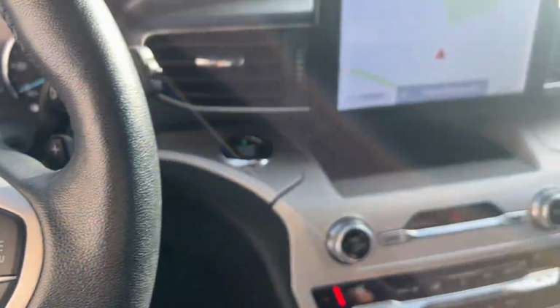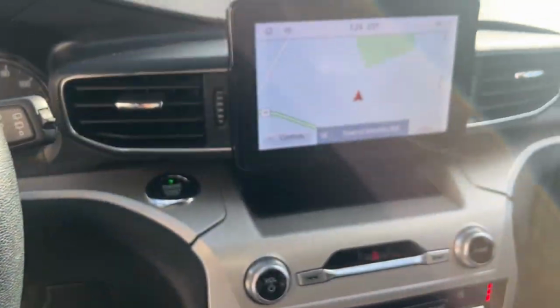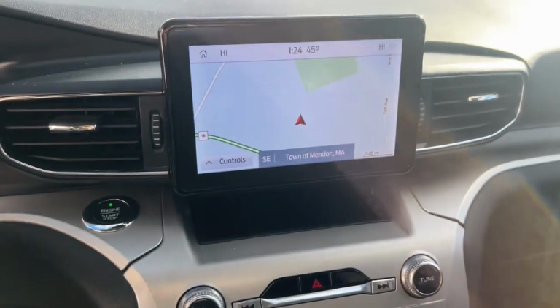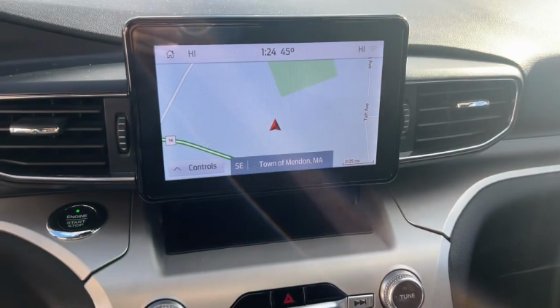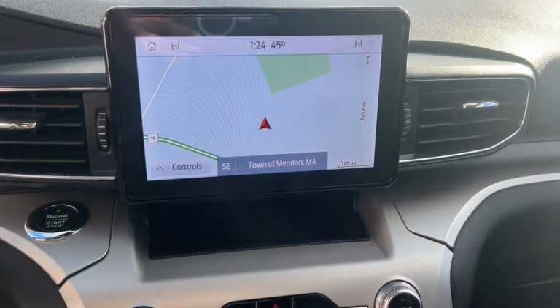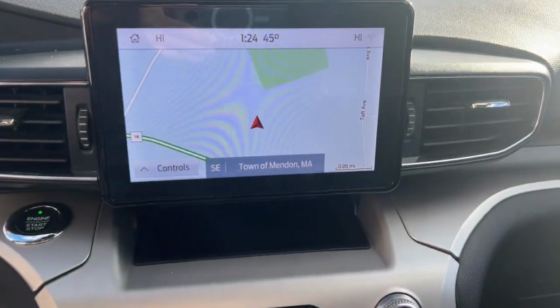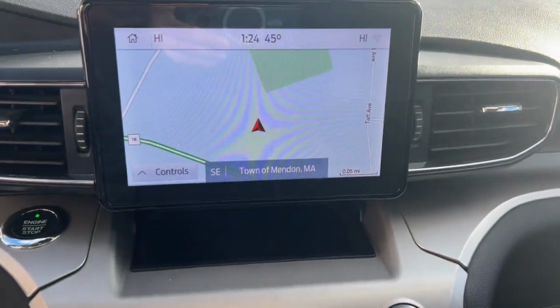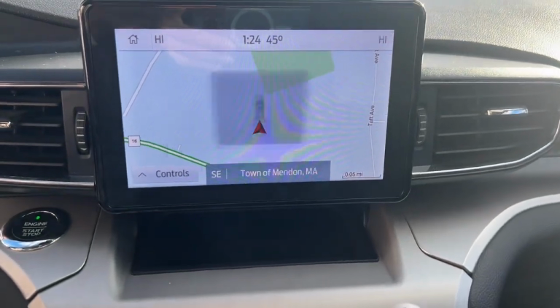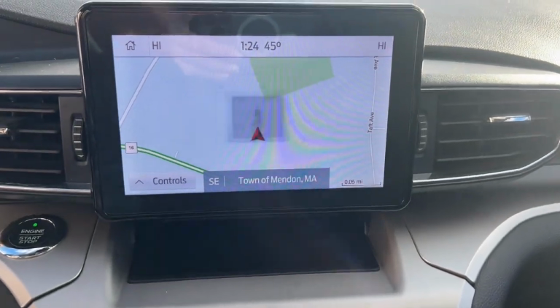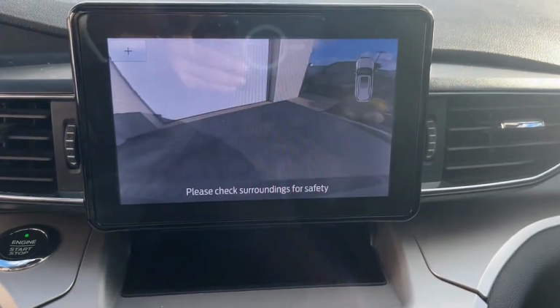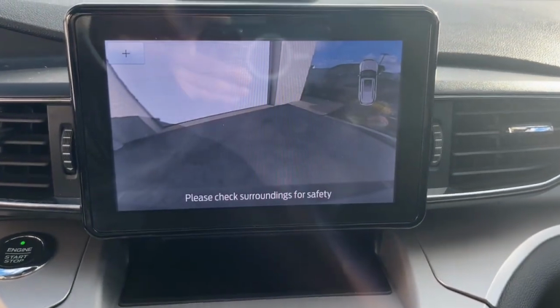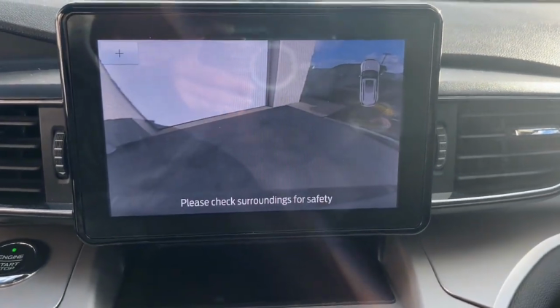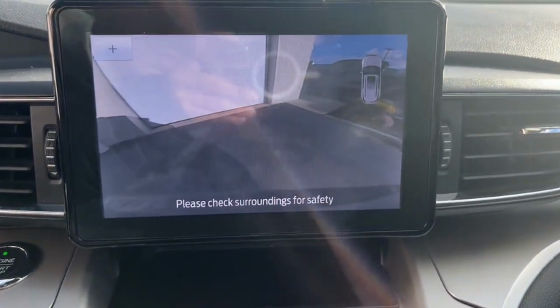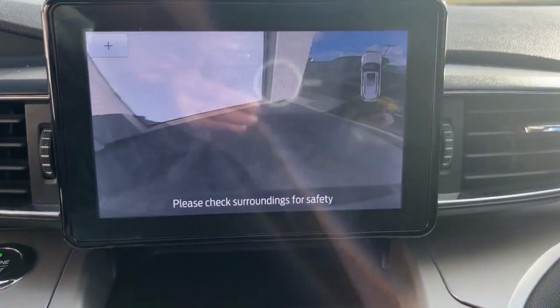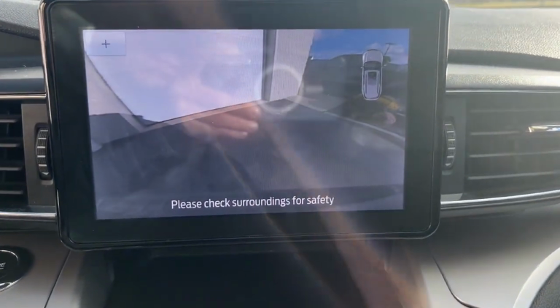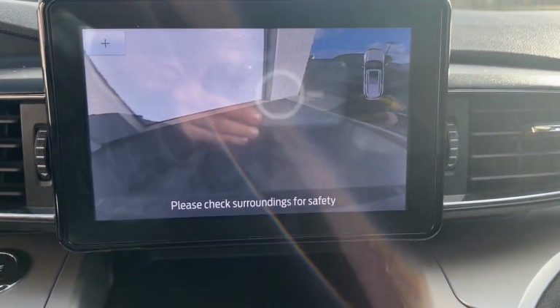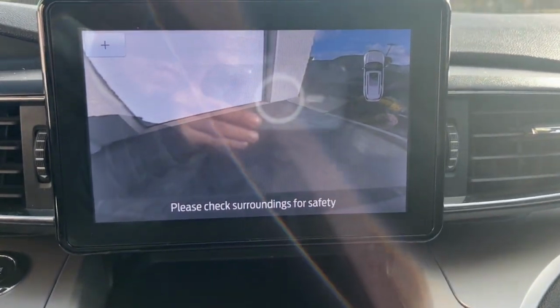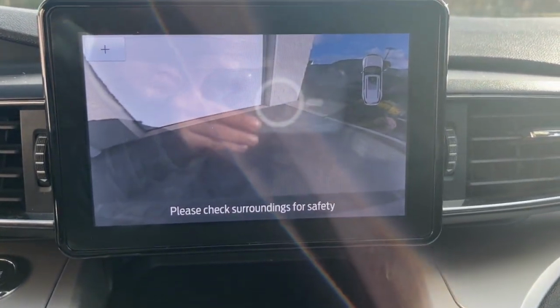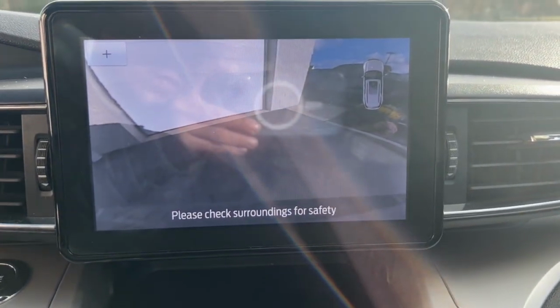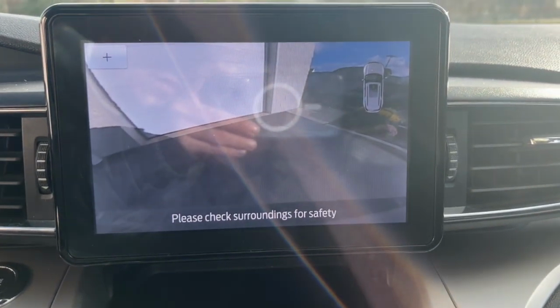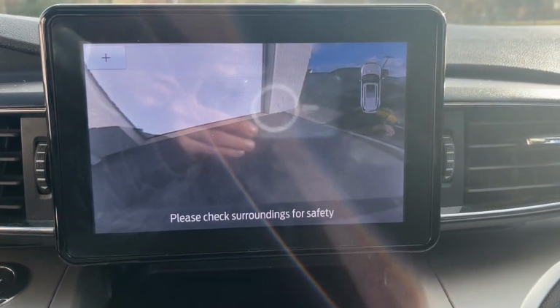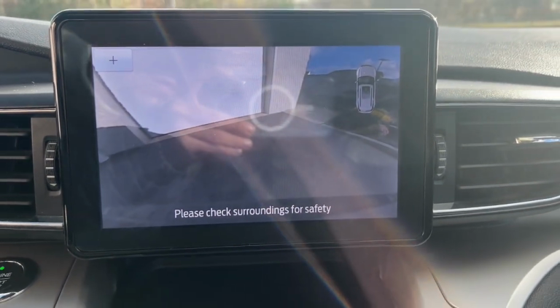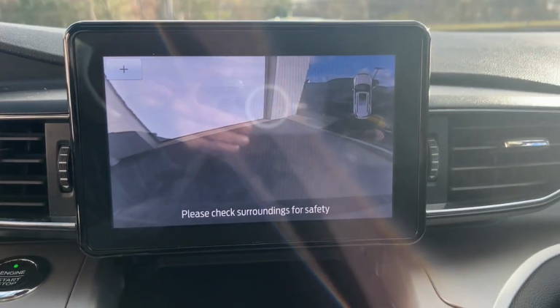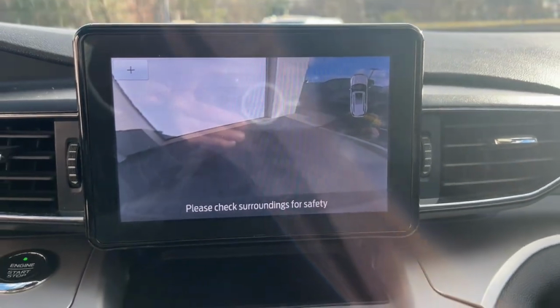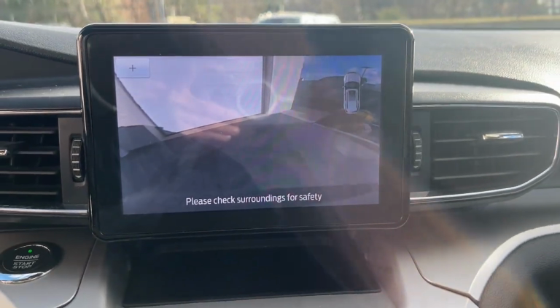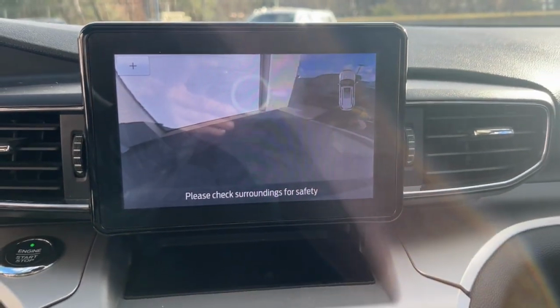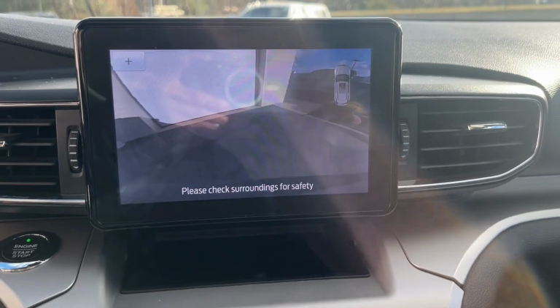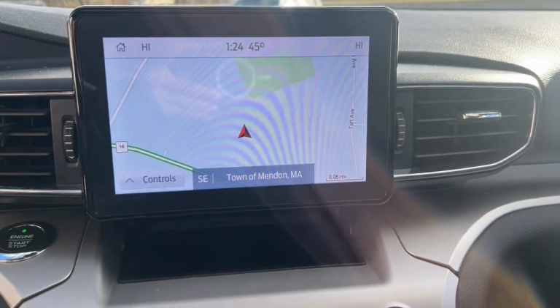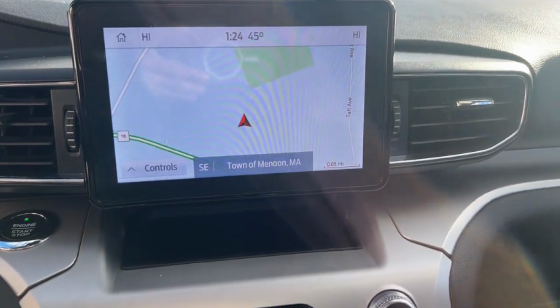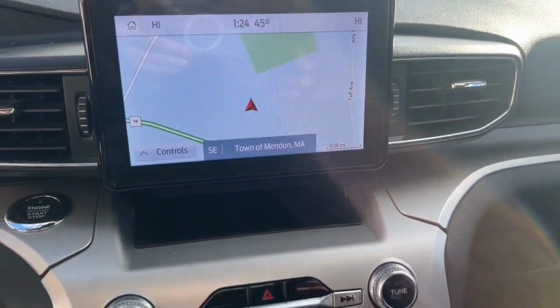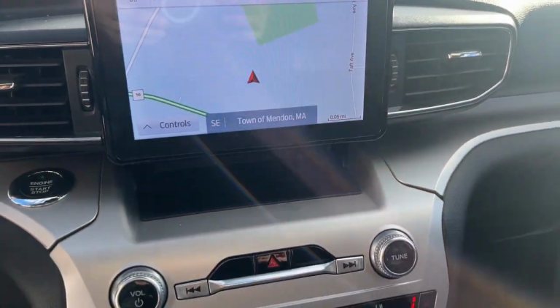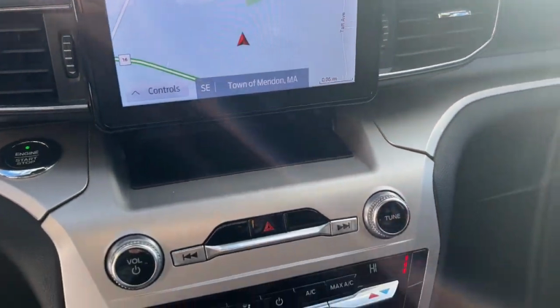Navigation System, Keyless Entry, Remote Engine Start, Lane Keeping Assist, and Power Passenger Seat.